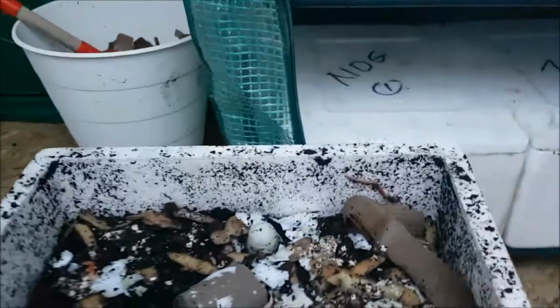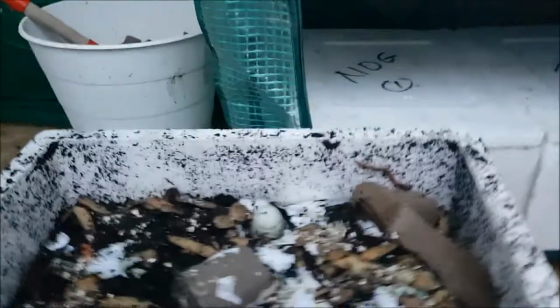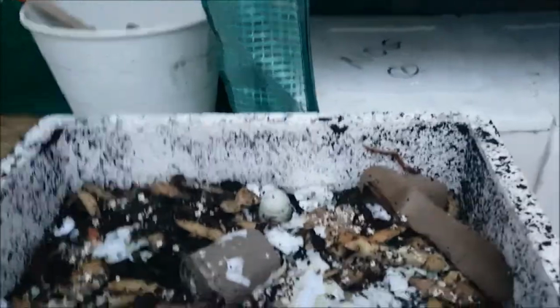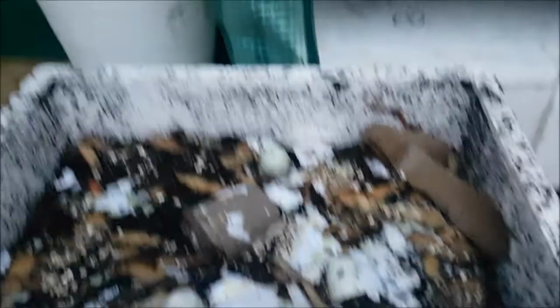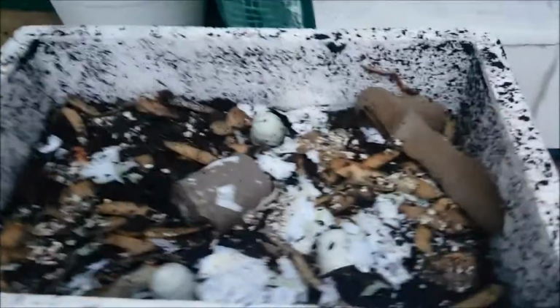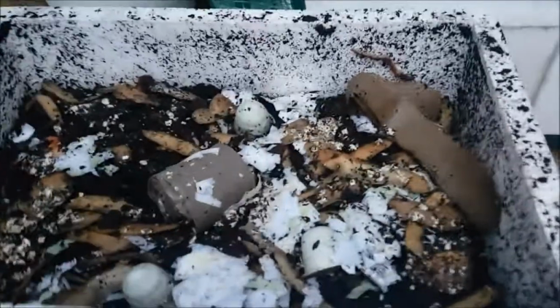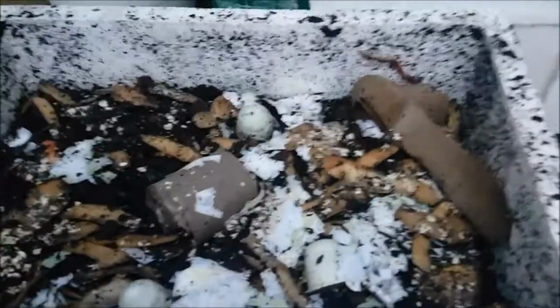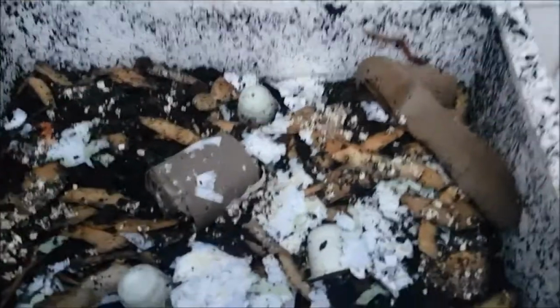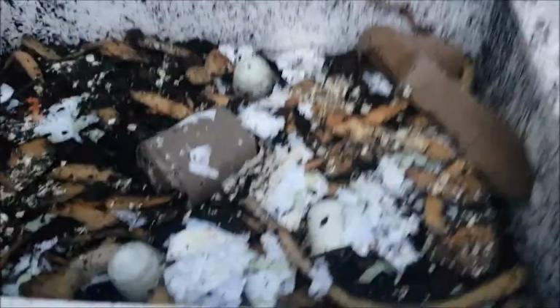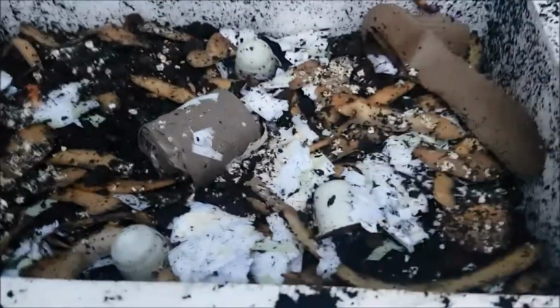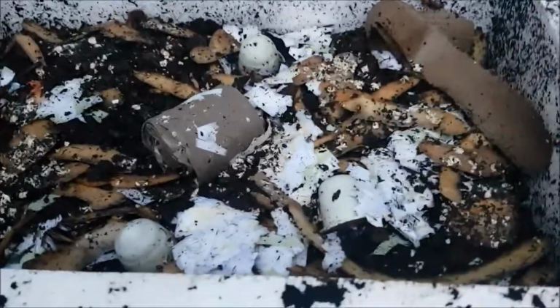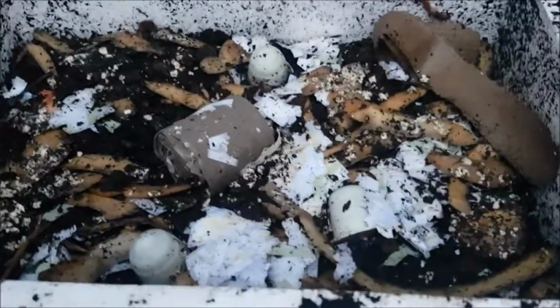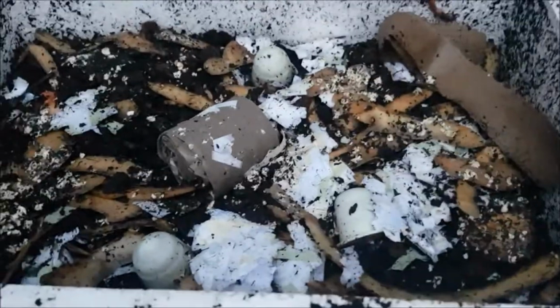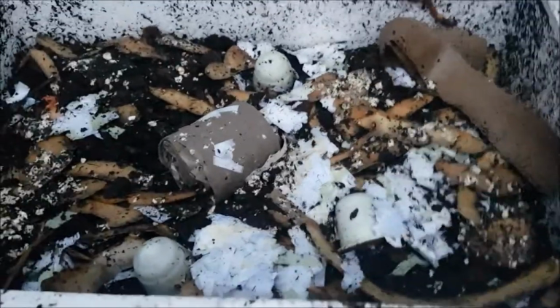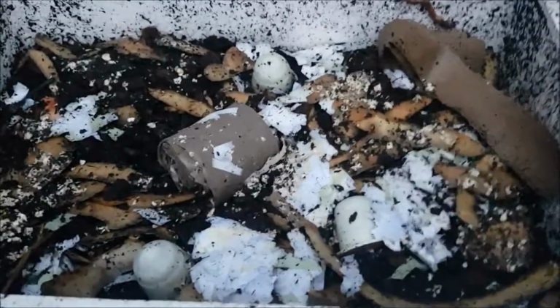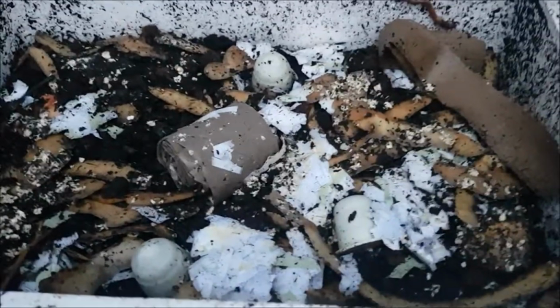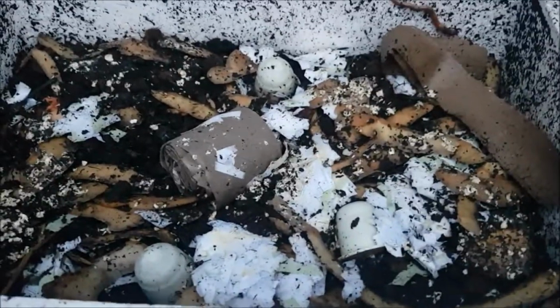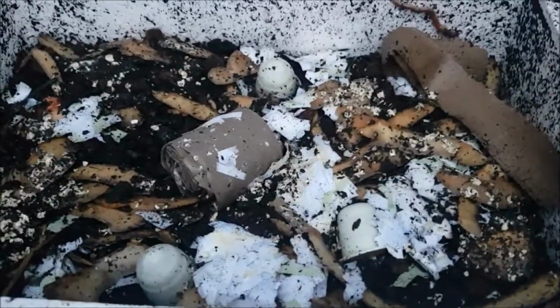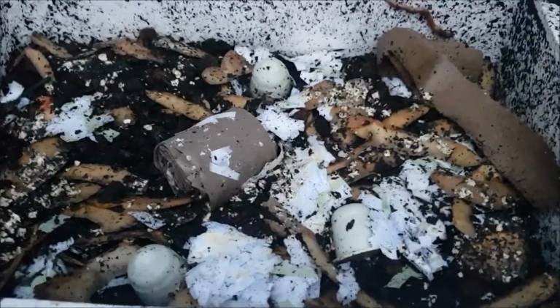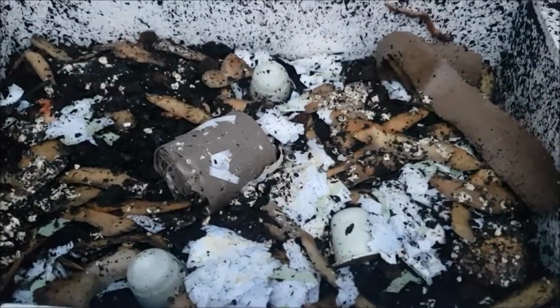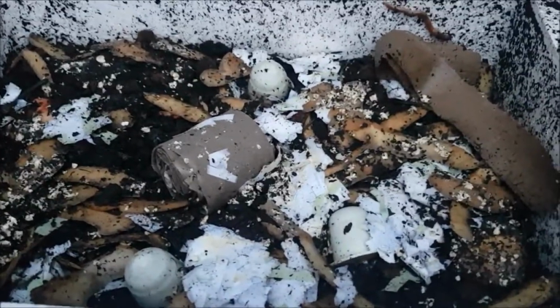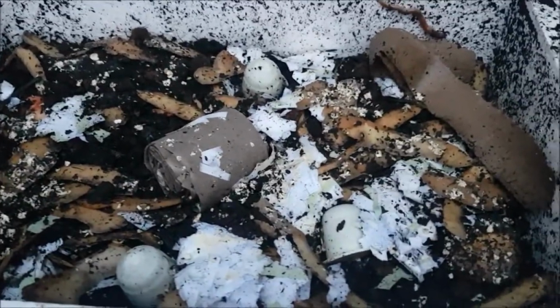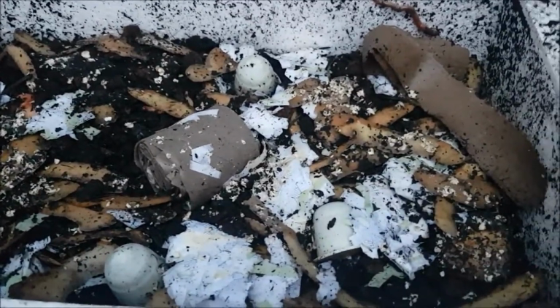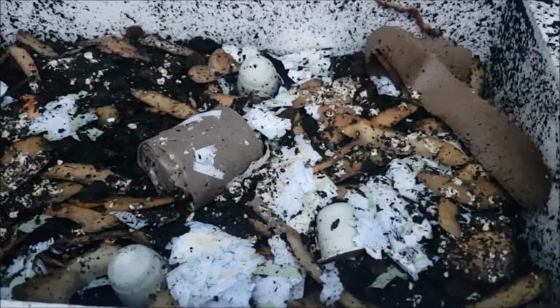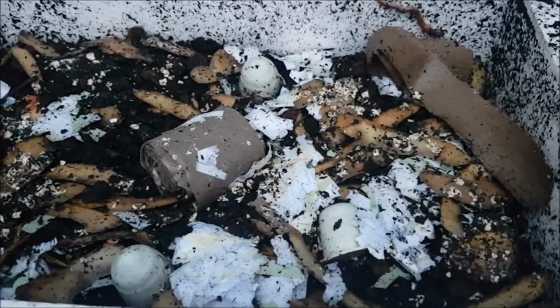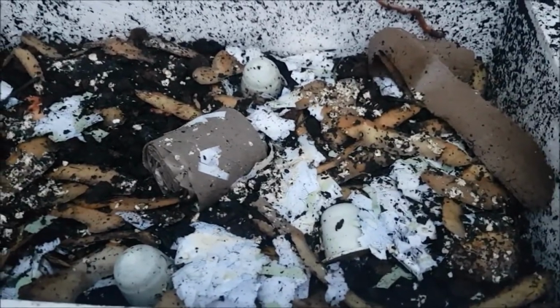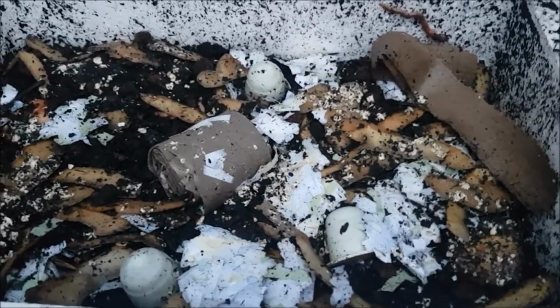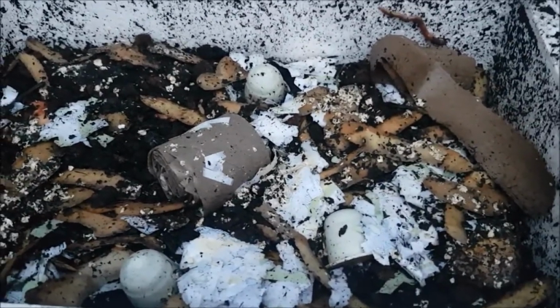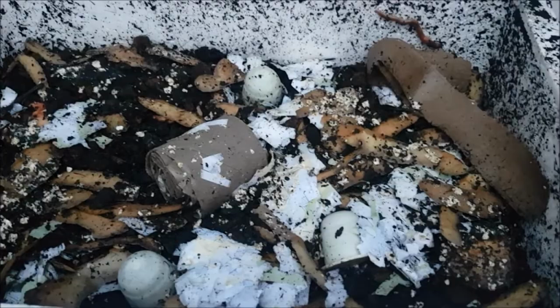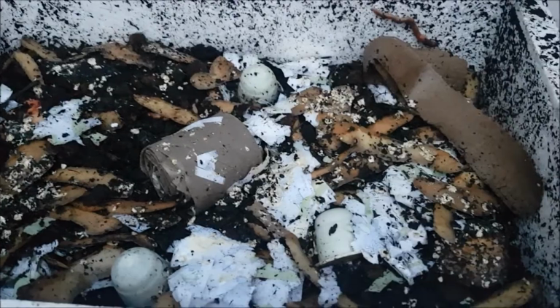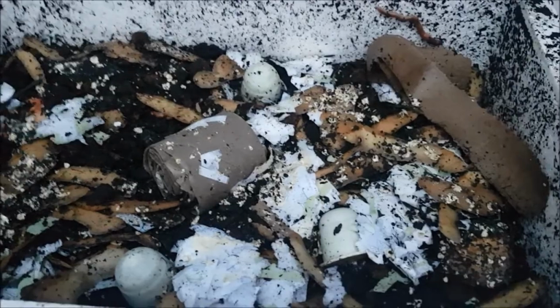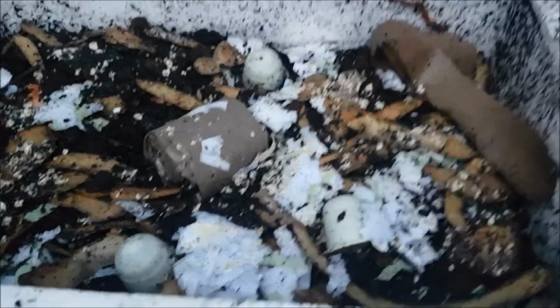What's going on in this bin Harry? Lots and lots of worms are eating and stuff.